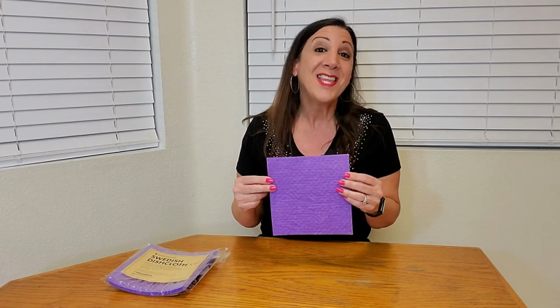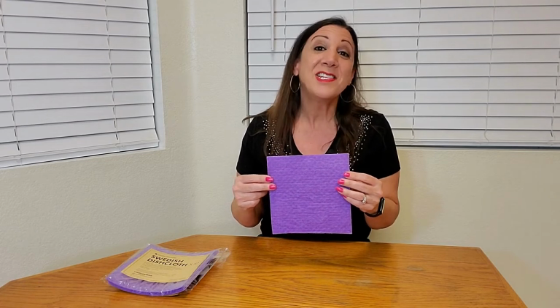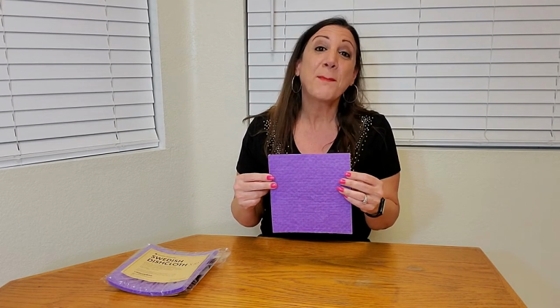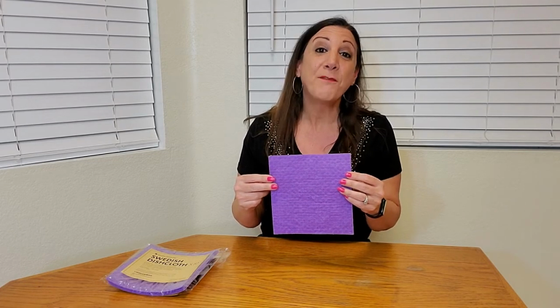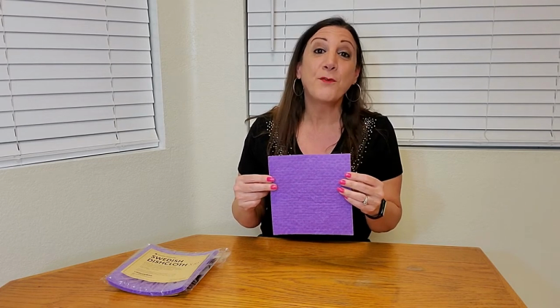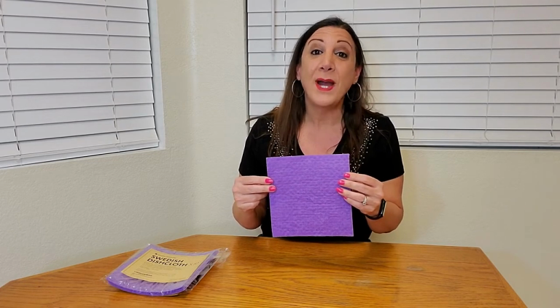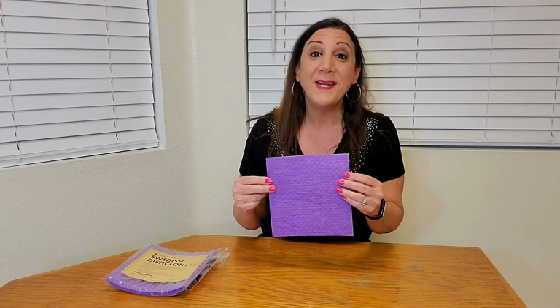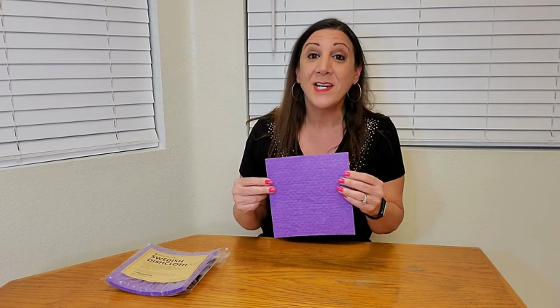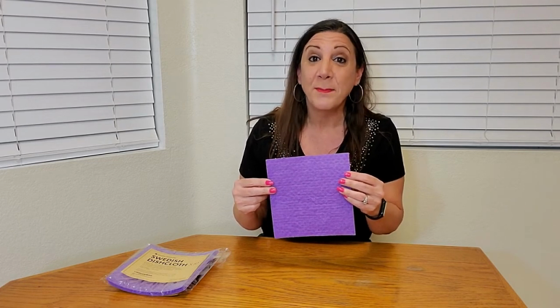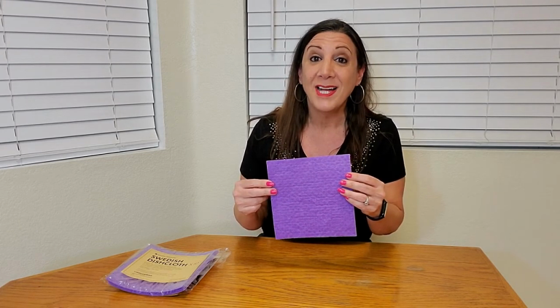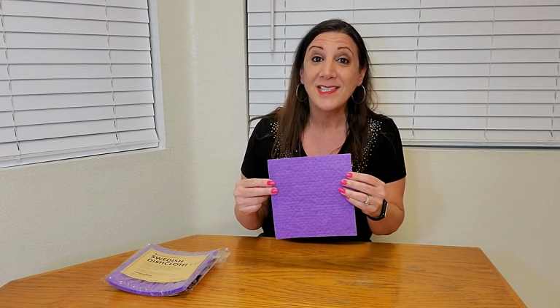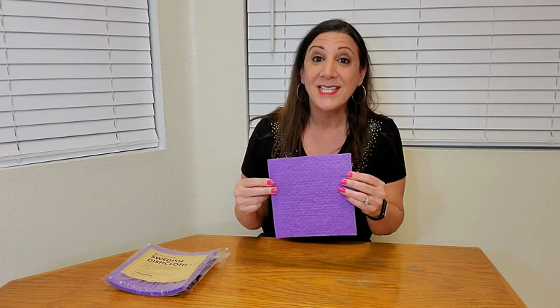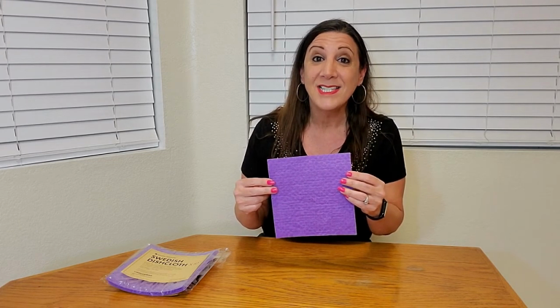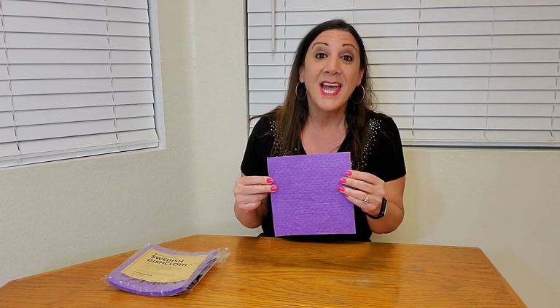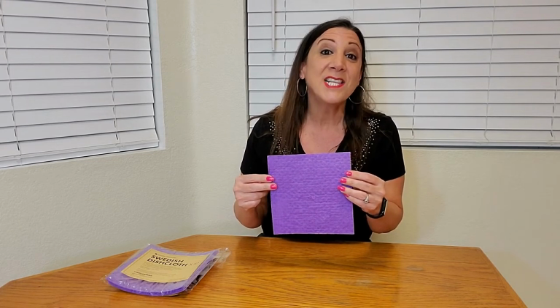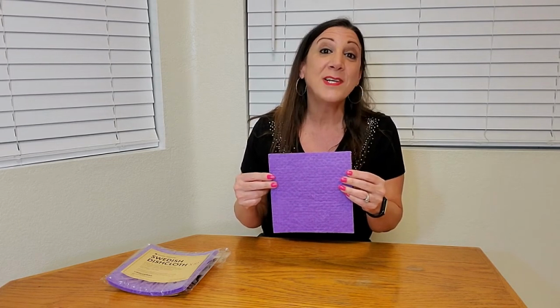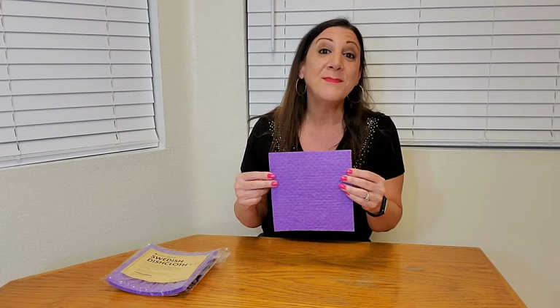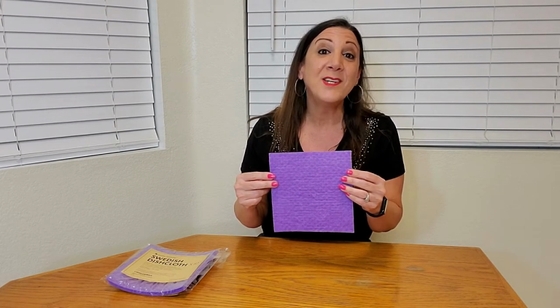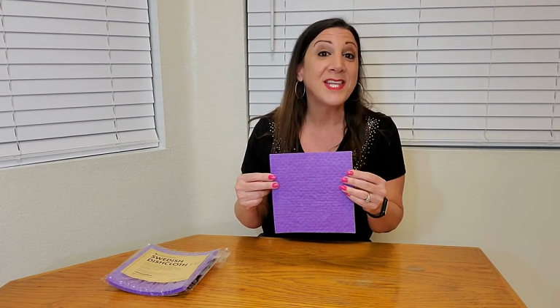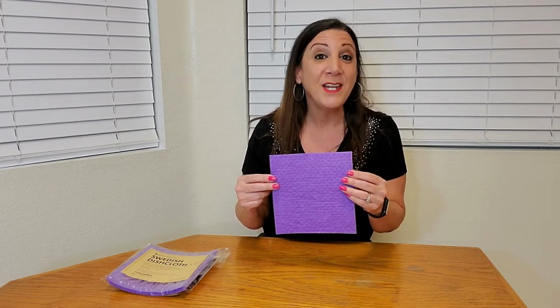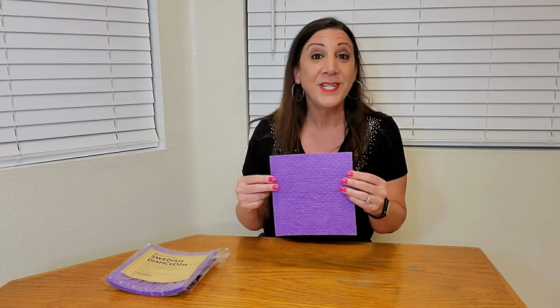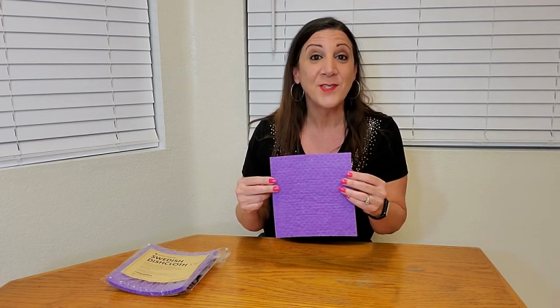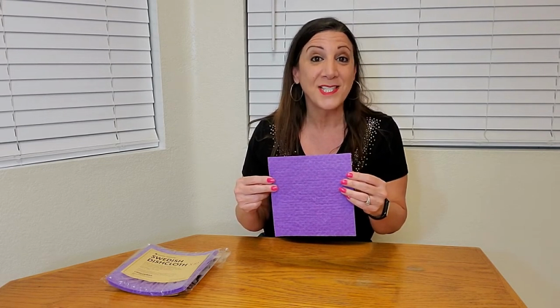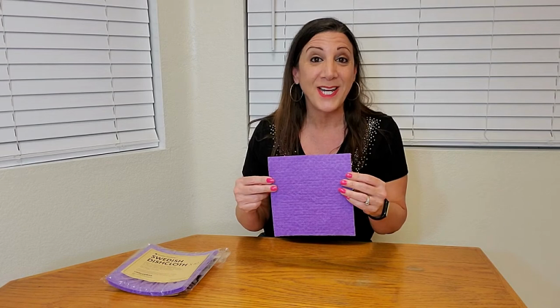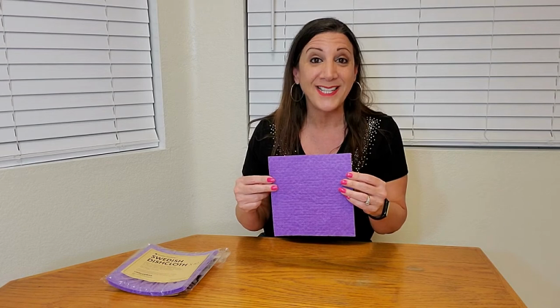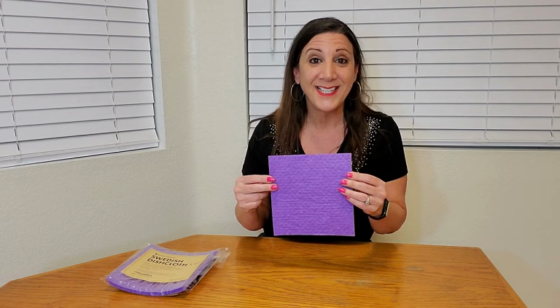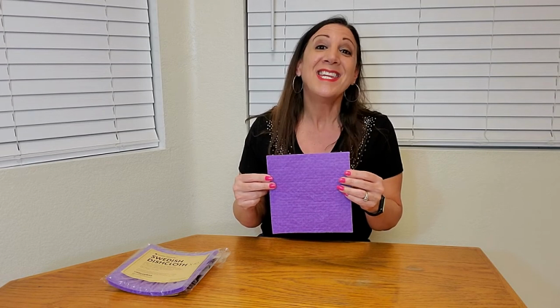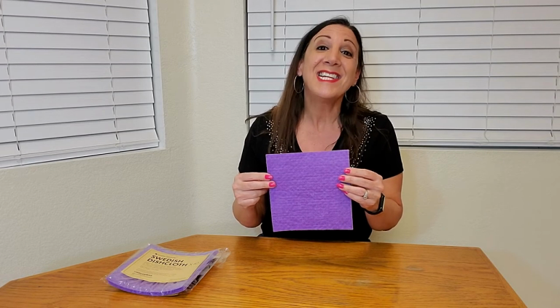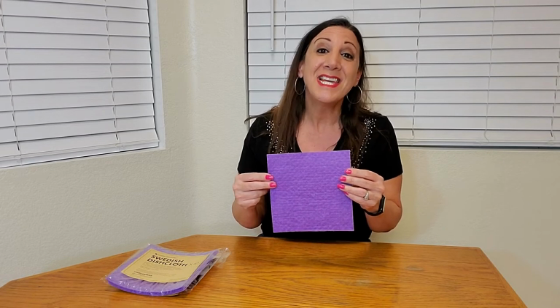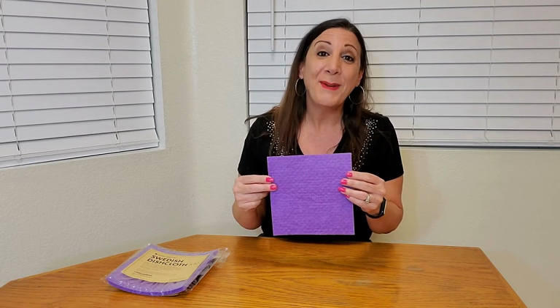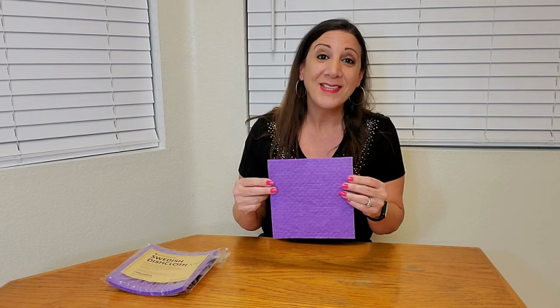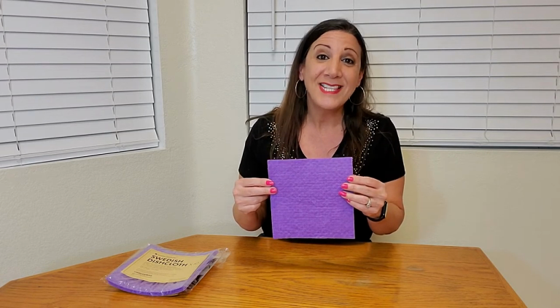These are perfect for wiping down appliances as well as mirrors and windows as well.